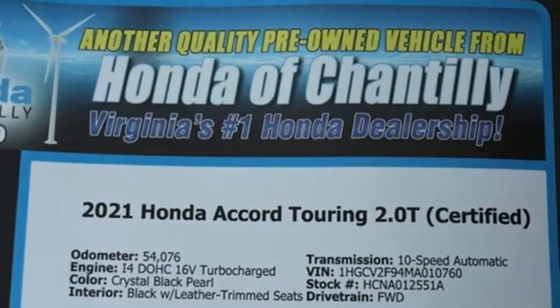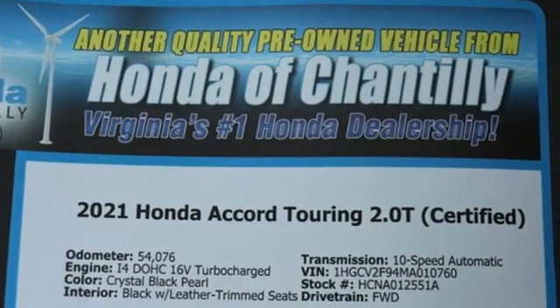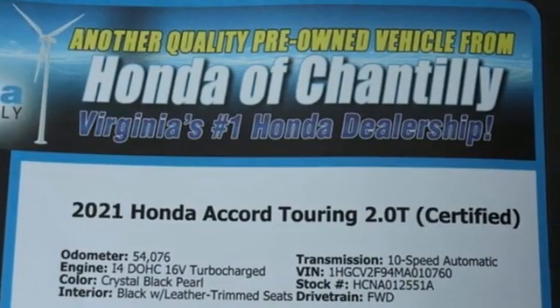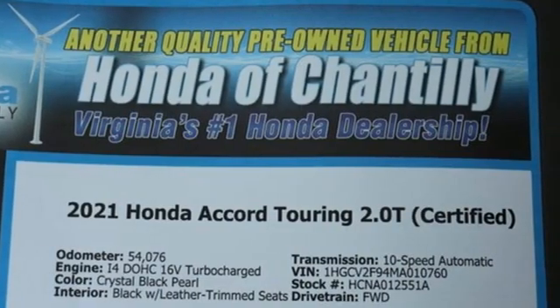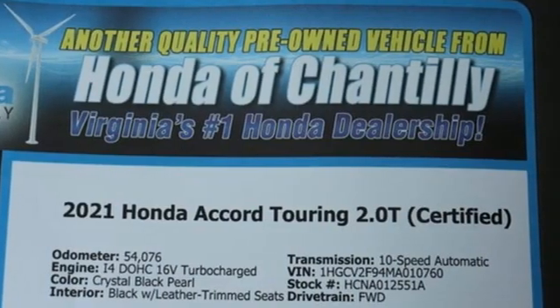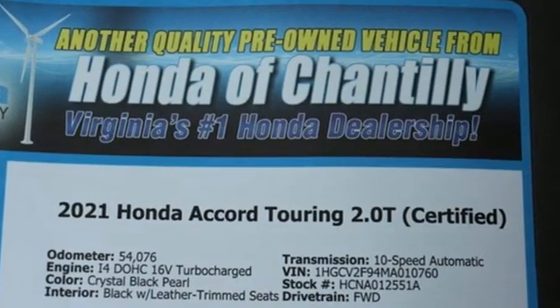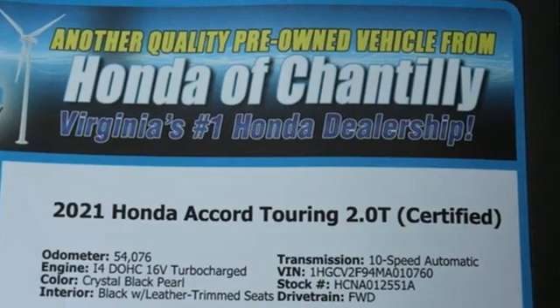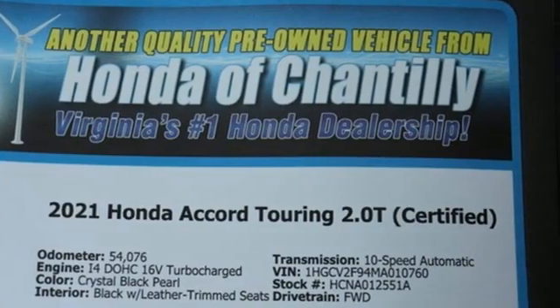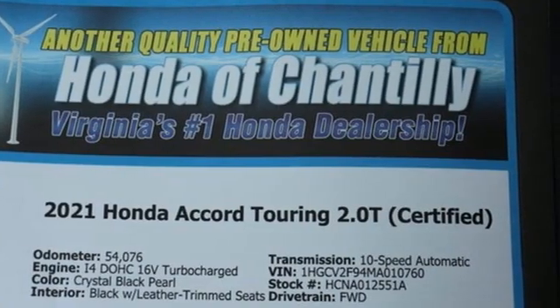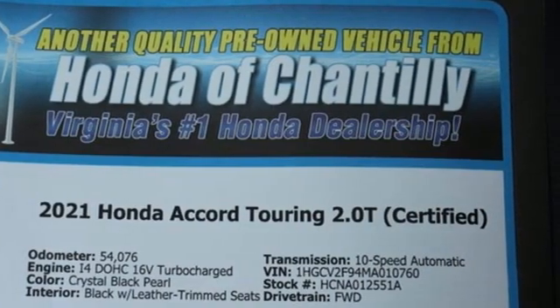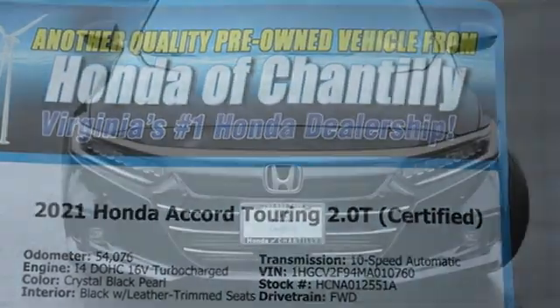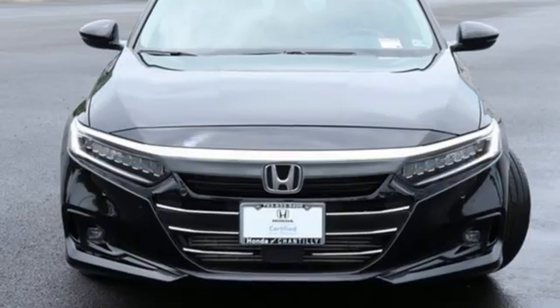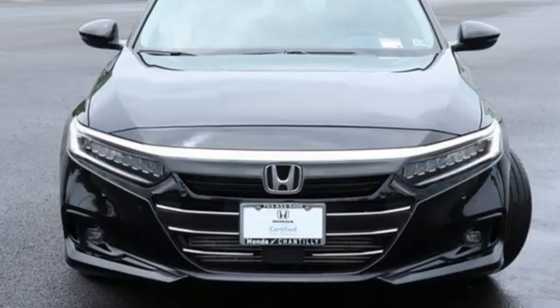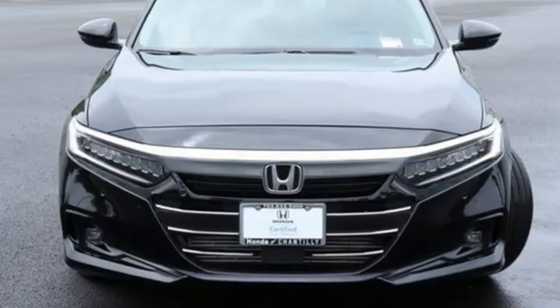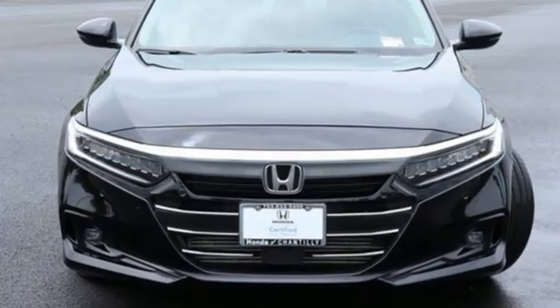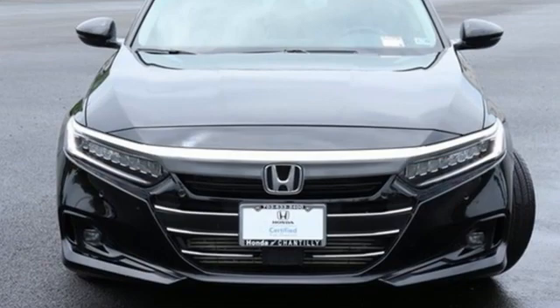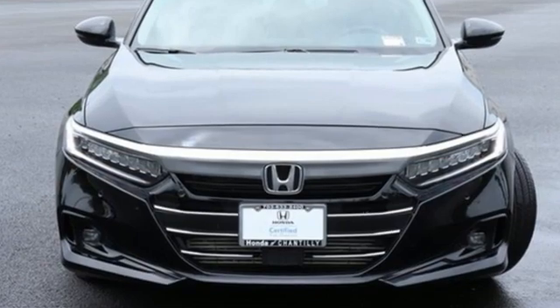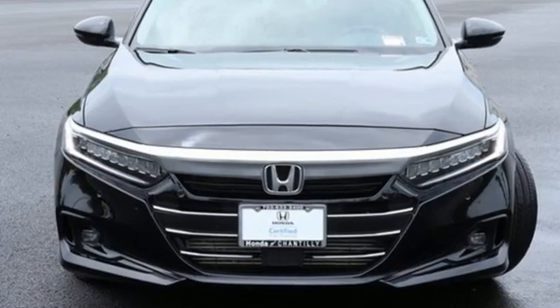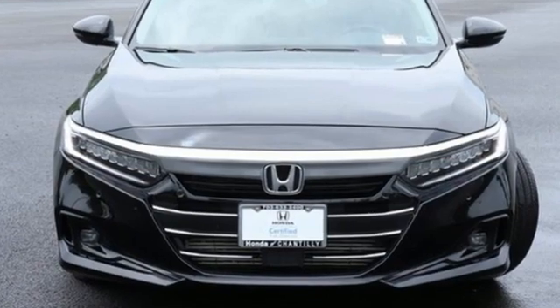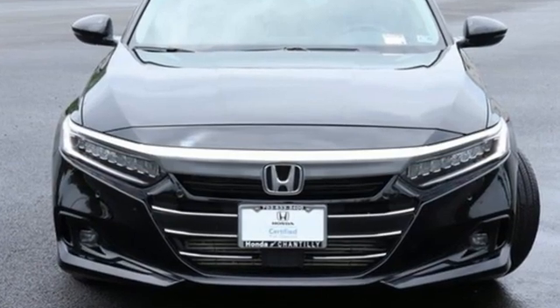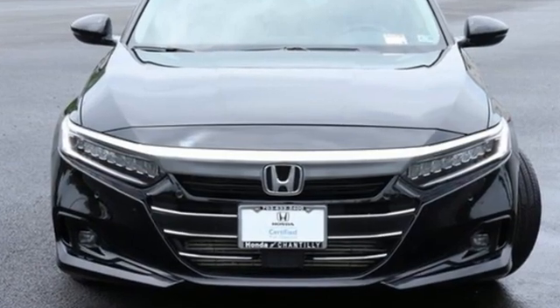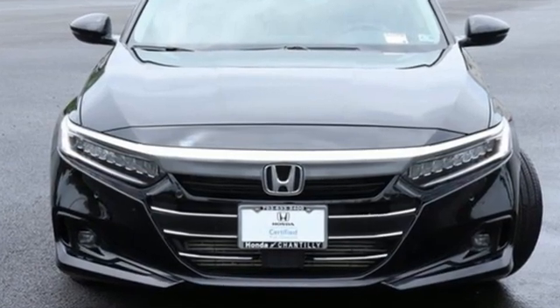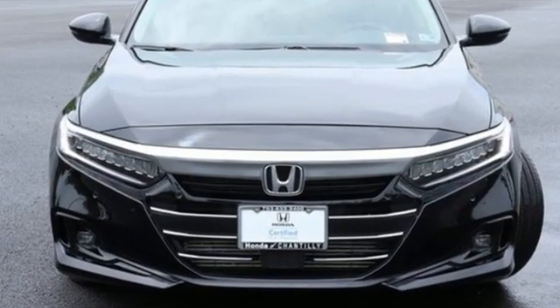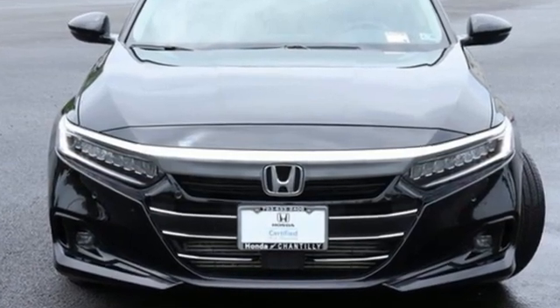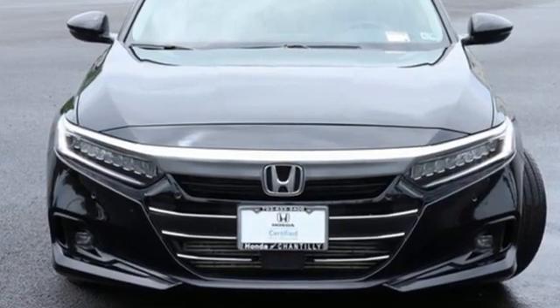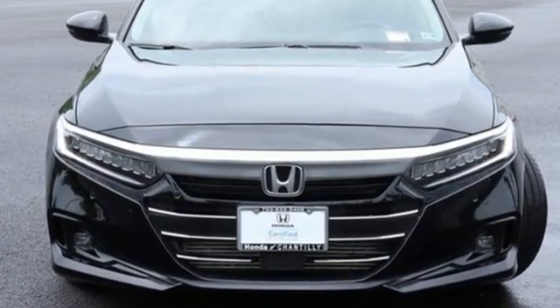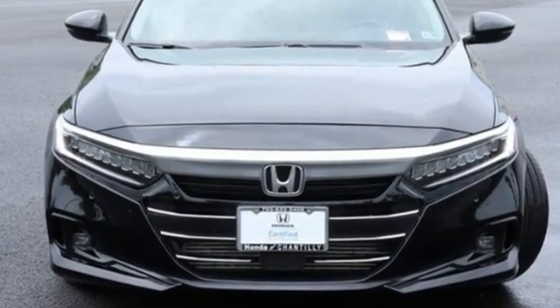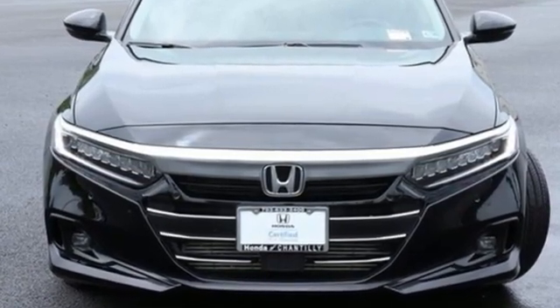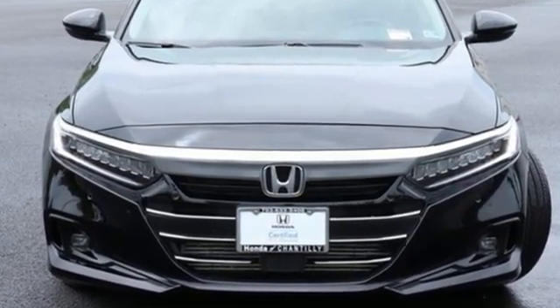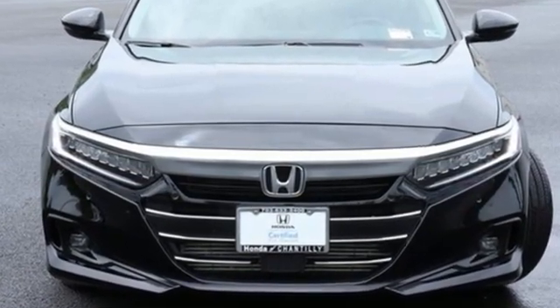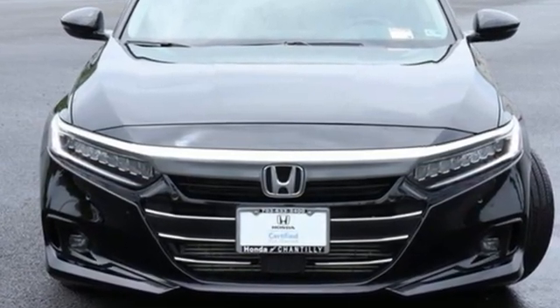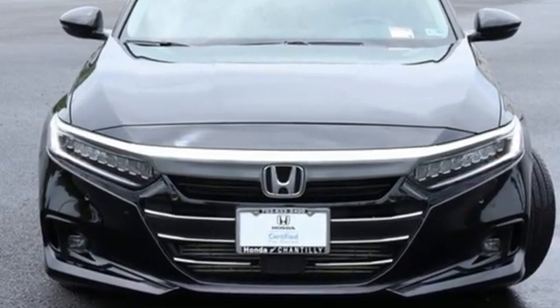Honda has a world-renowned reputation for reliability. See it for yourself when you take it for a test drive.